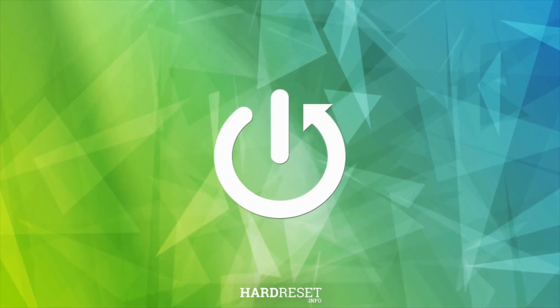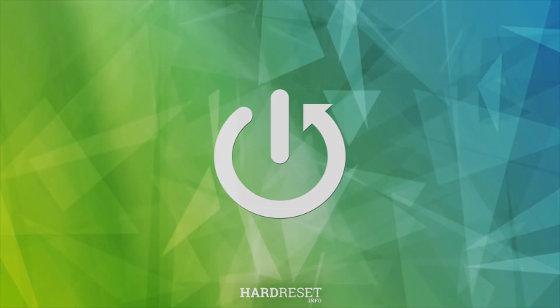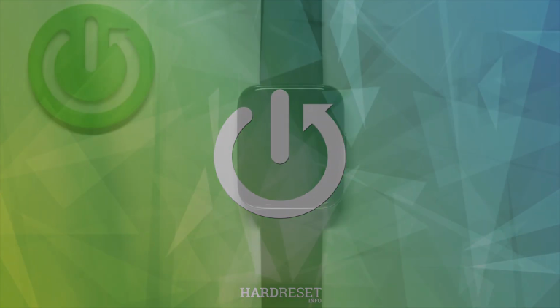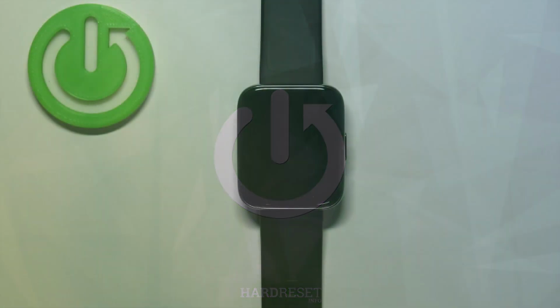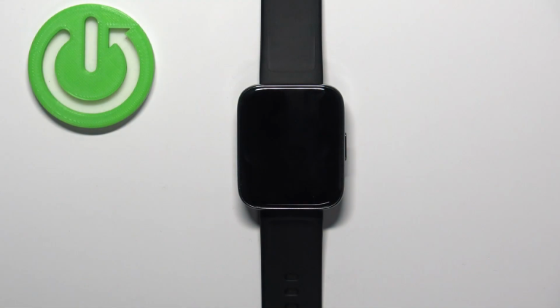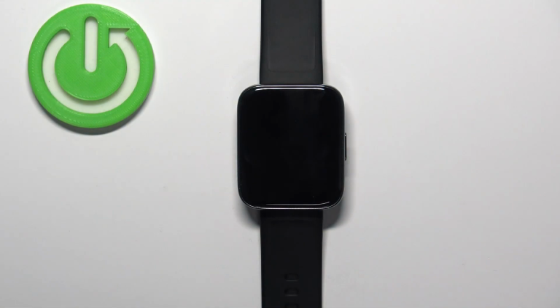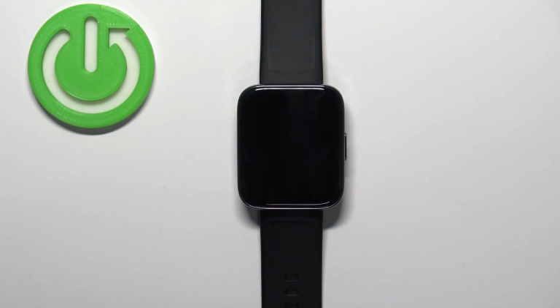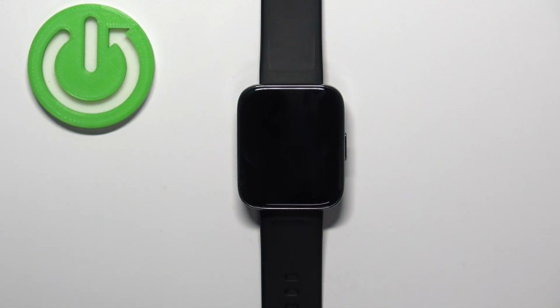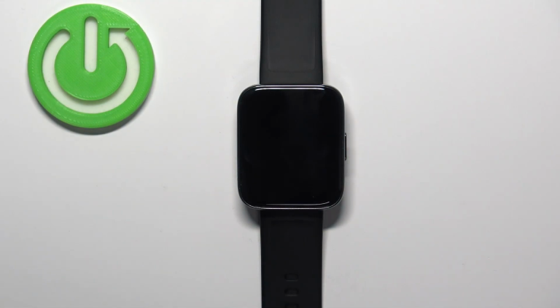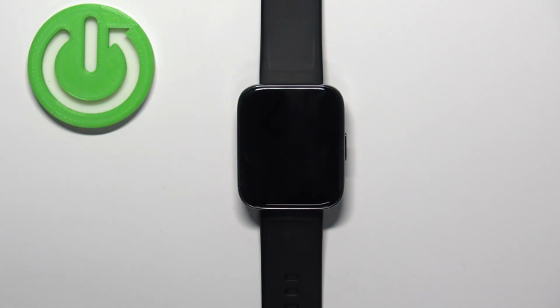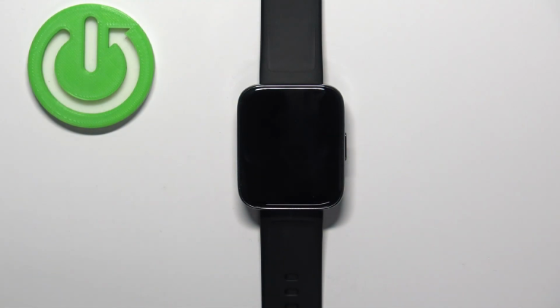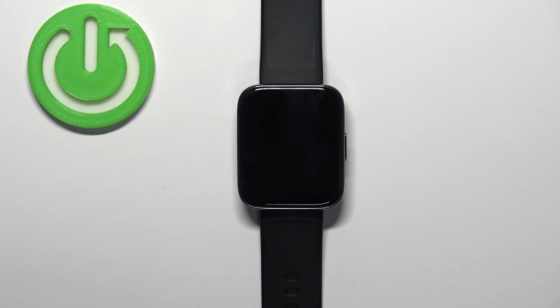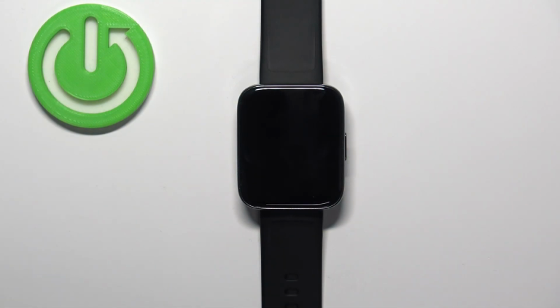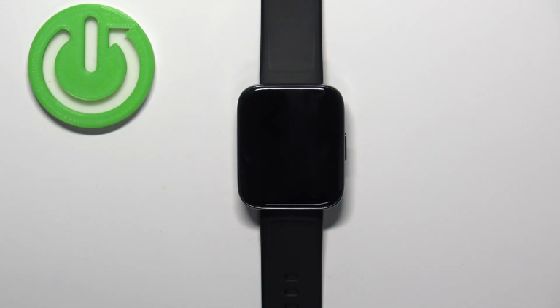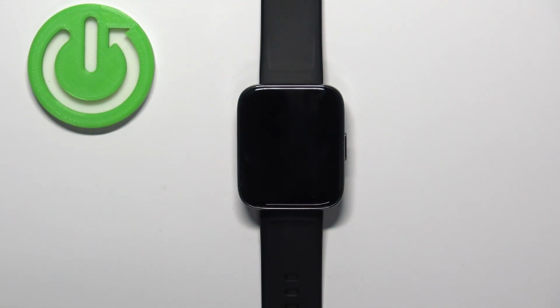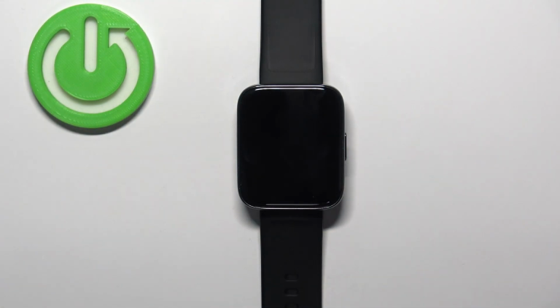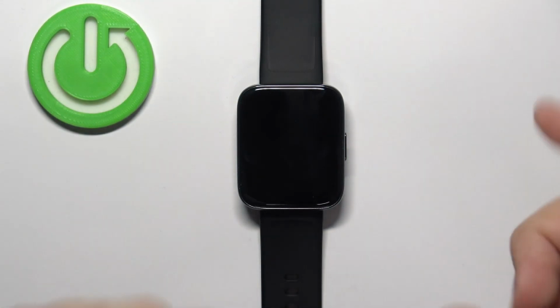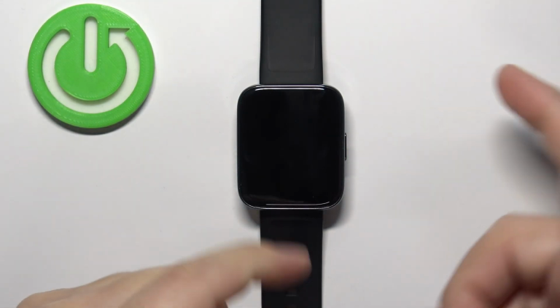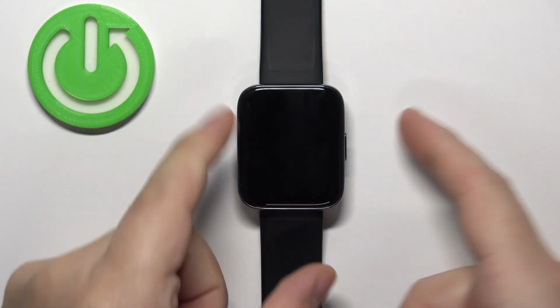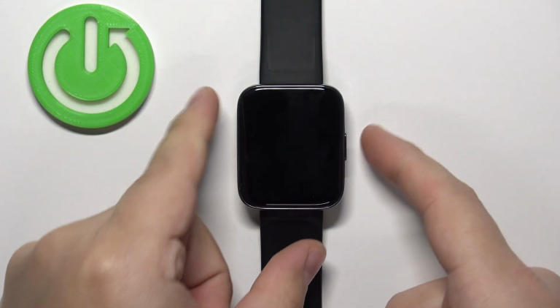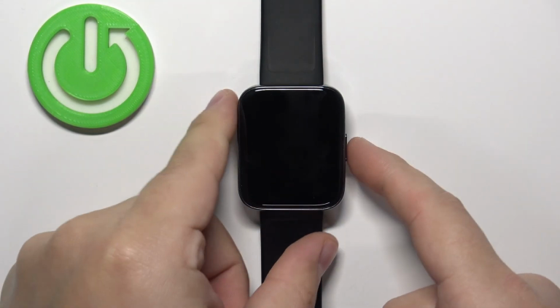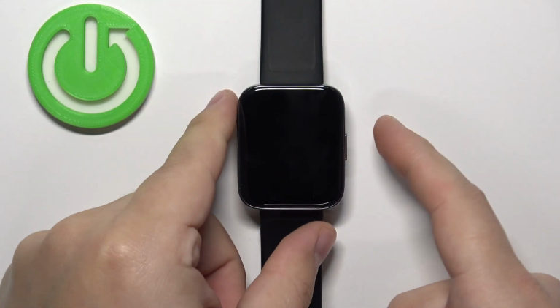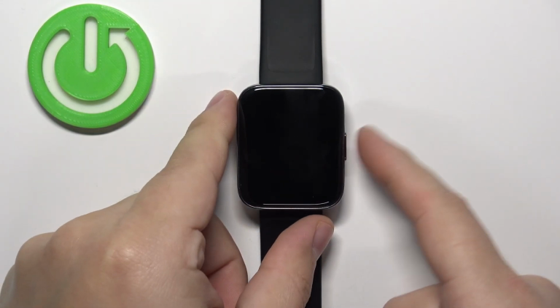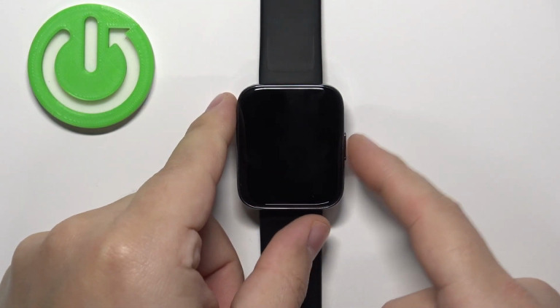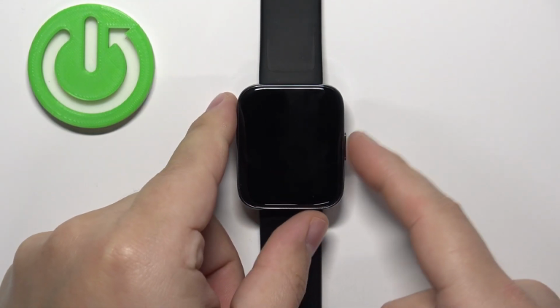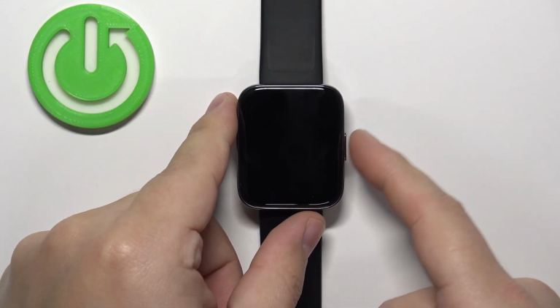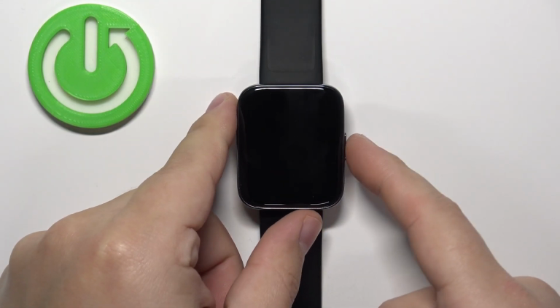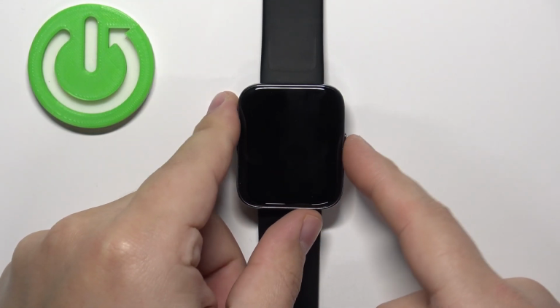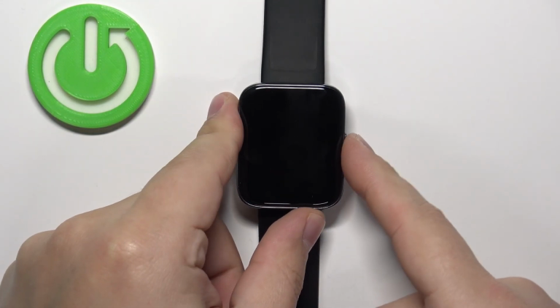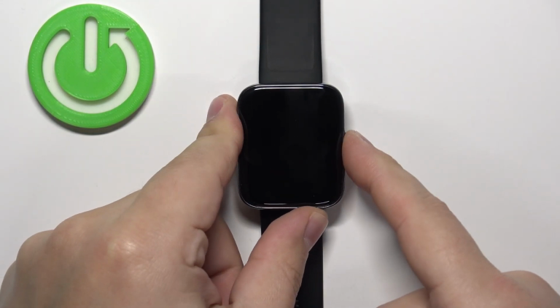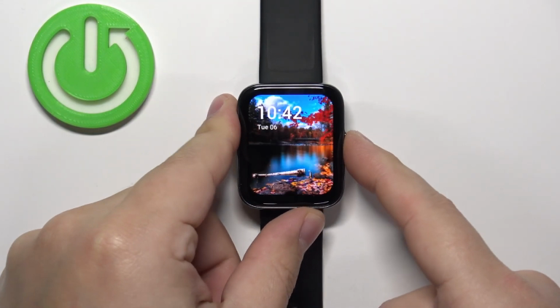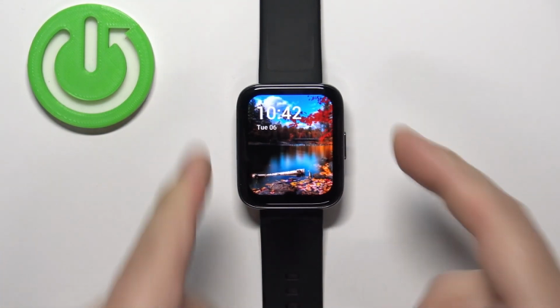First we need to wake up the screen on our watch. You can do it by pressing the side button.